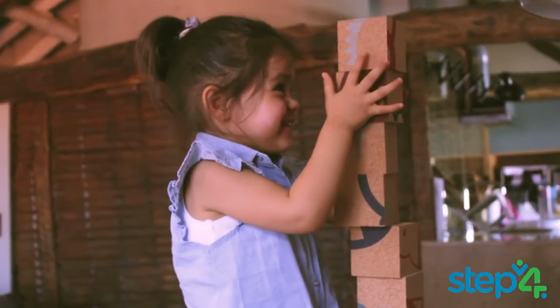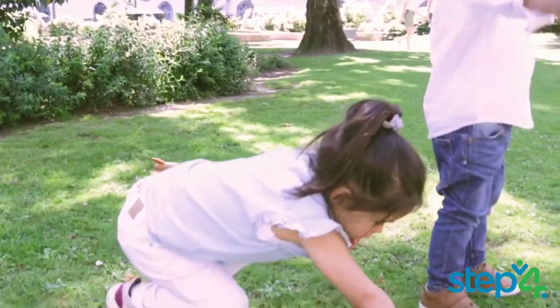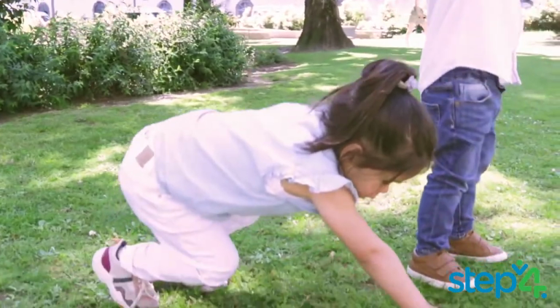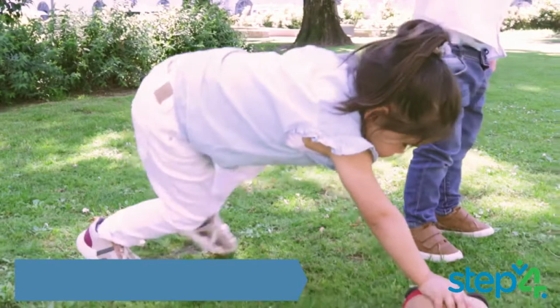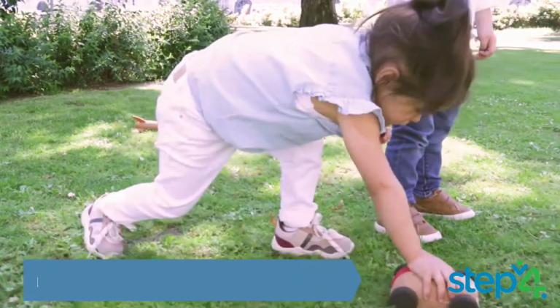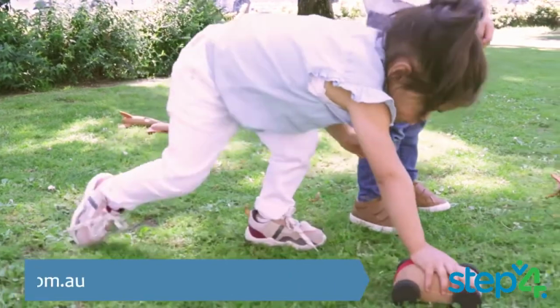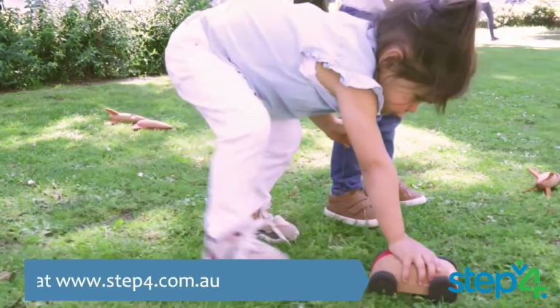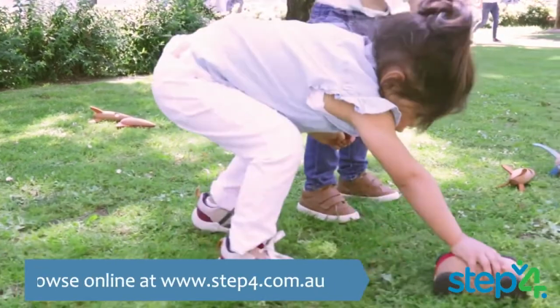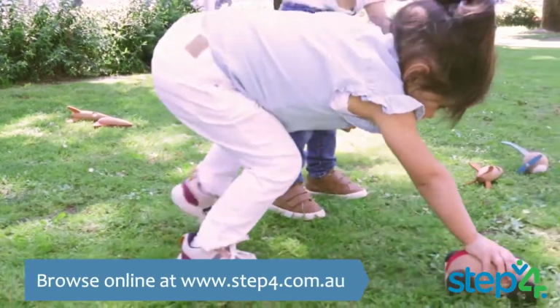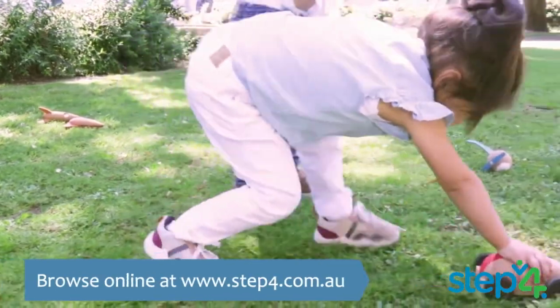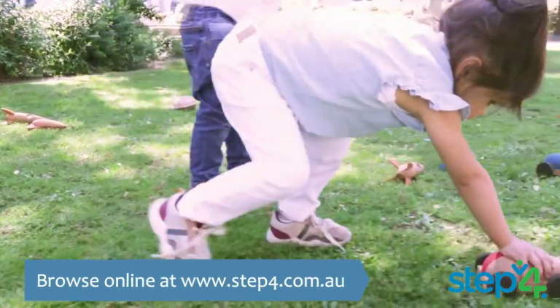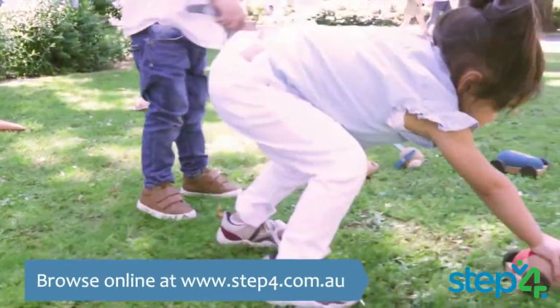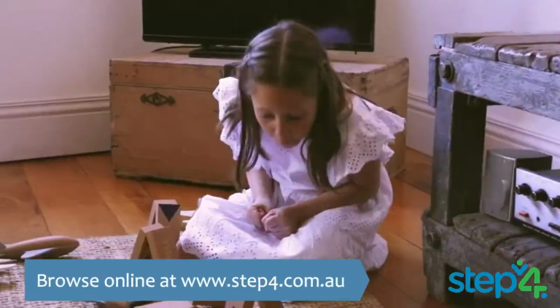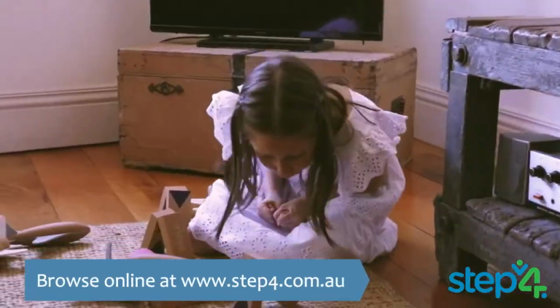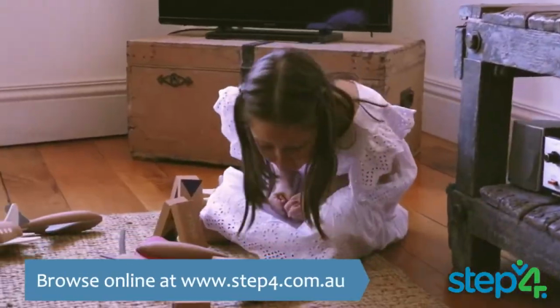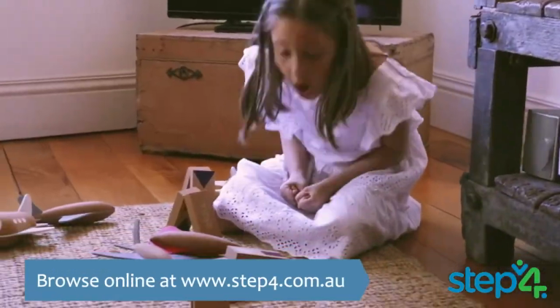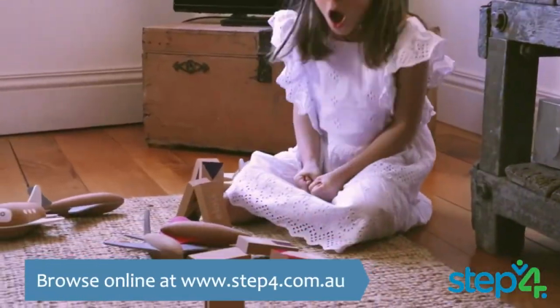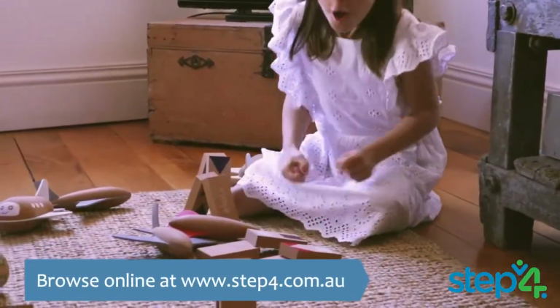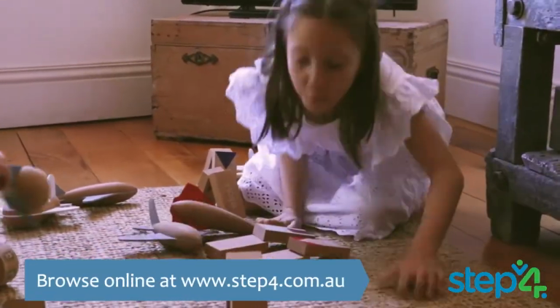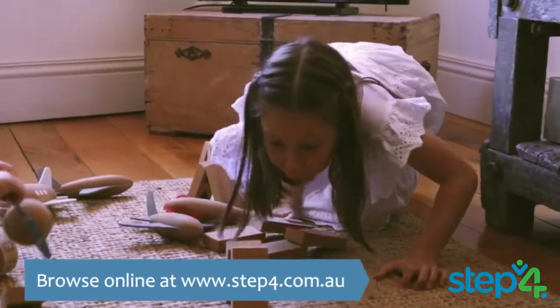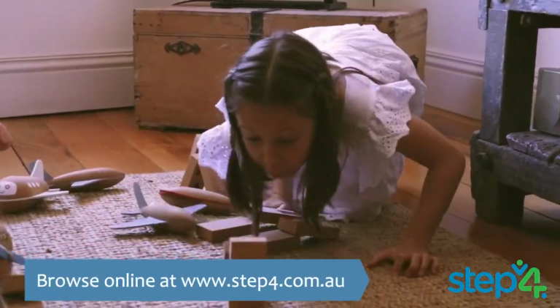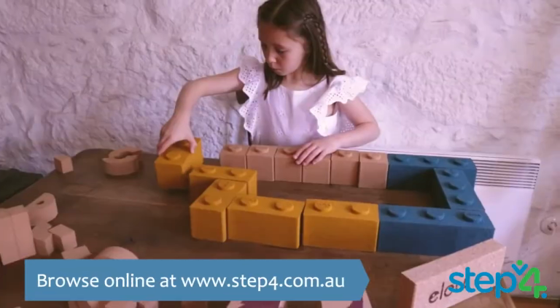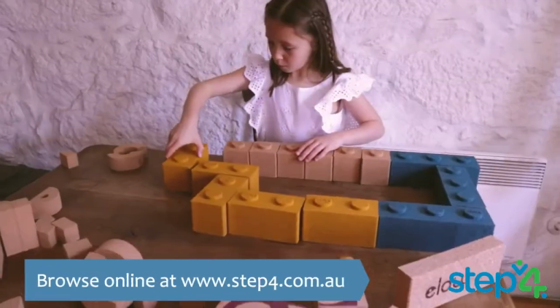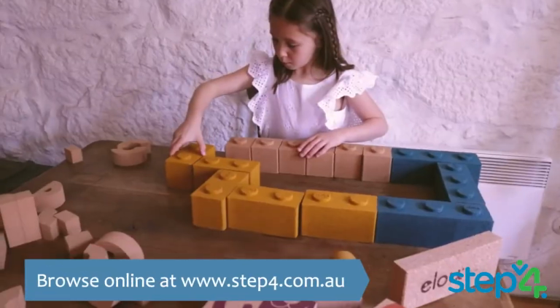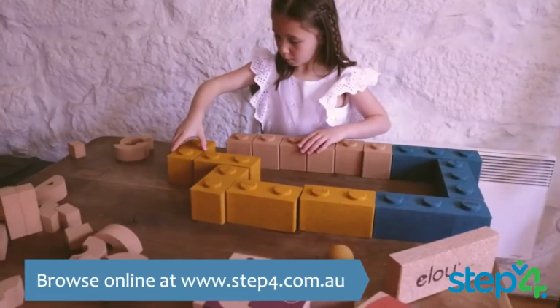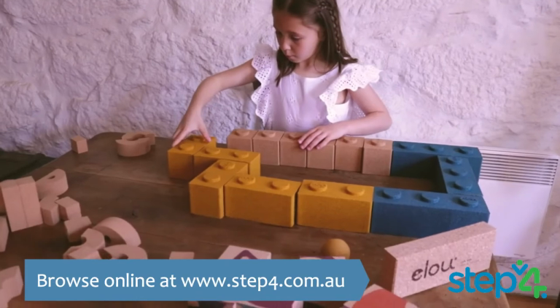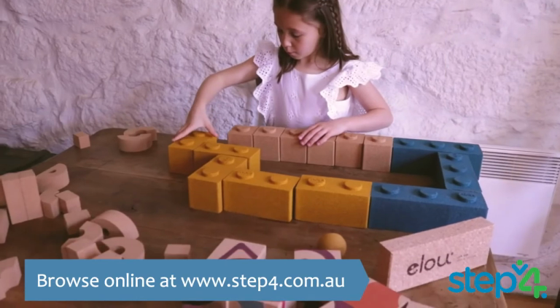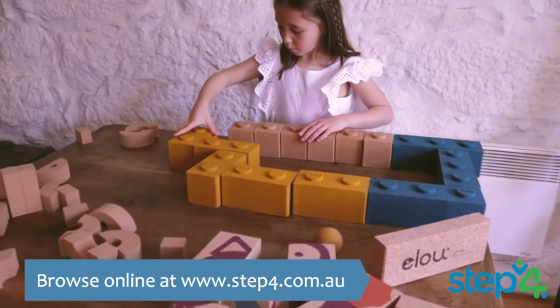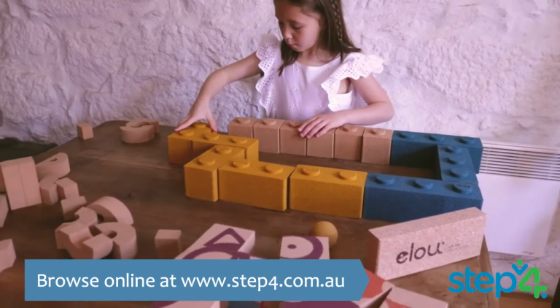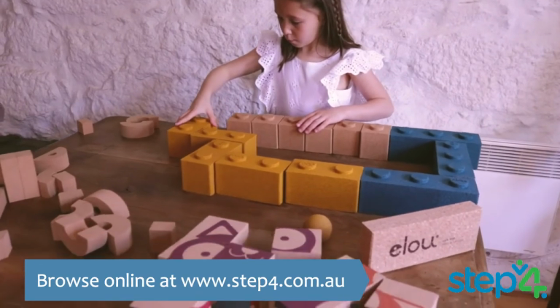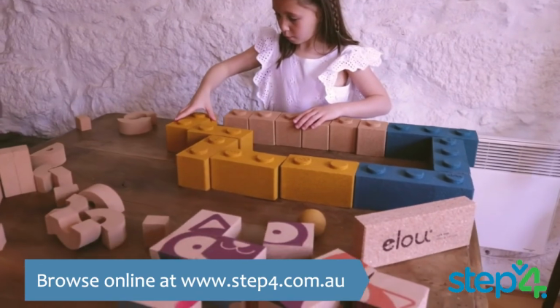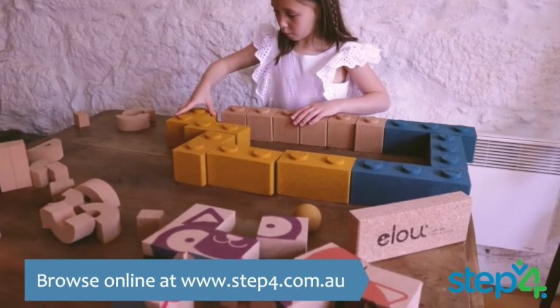Choose from our environmentally friendly range of giant blocks, dominoes, pull-along toys, stackers, posting resources and more.